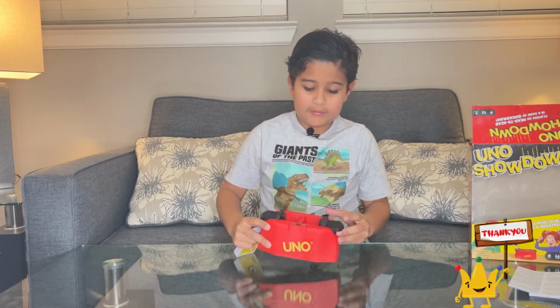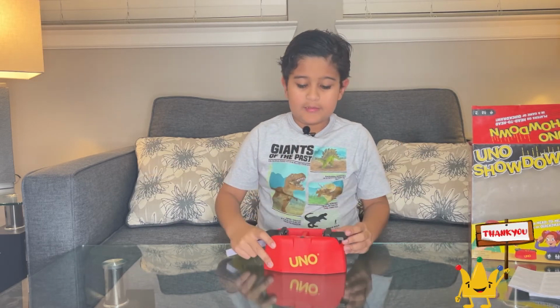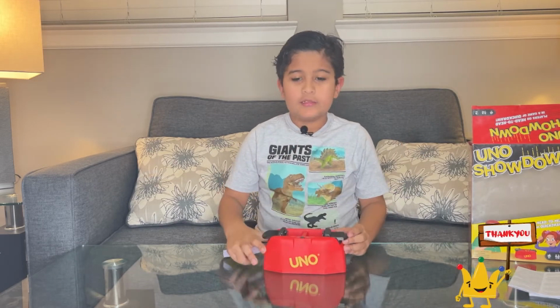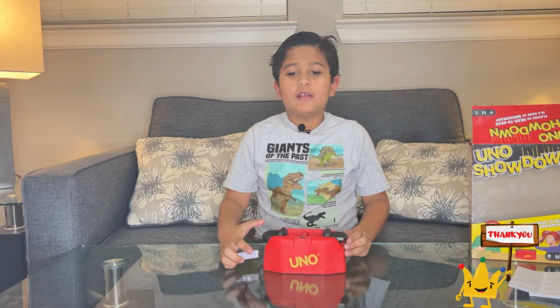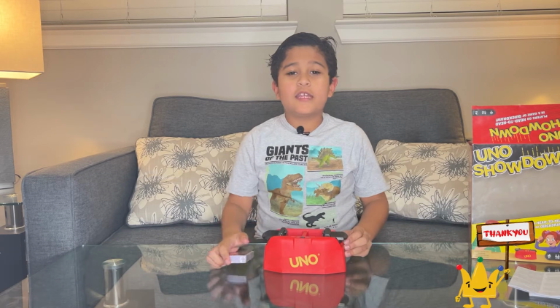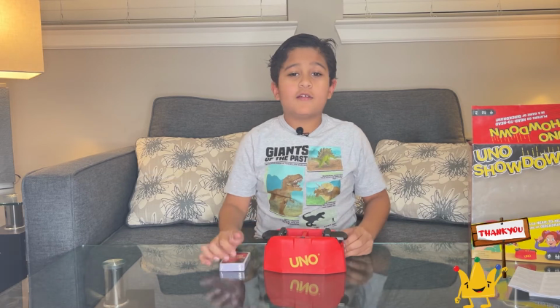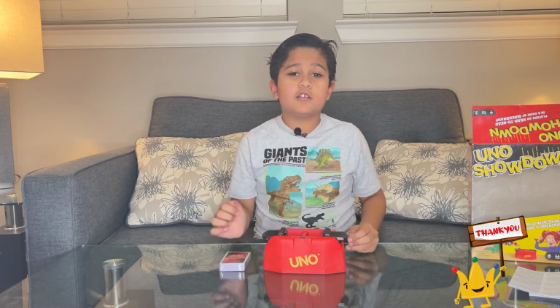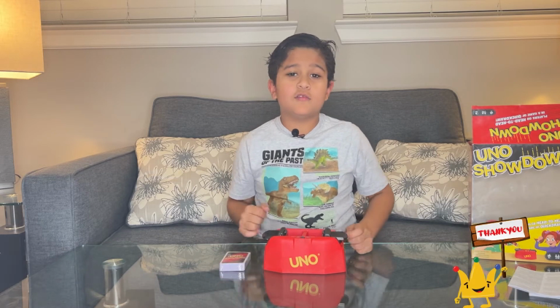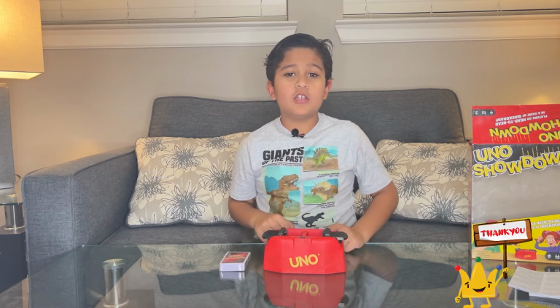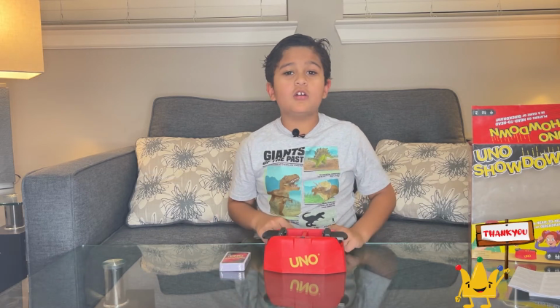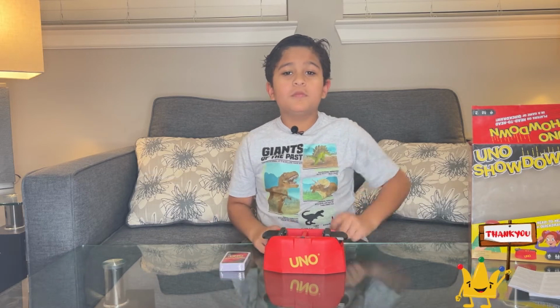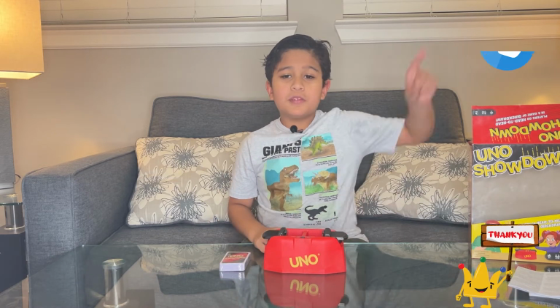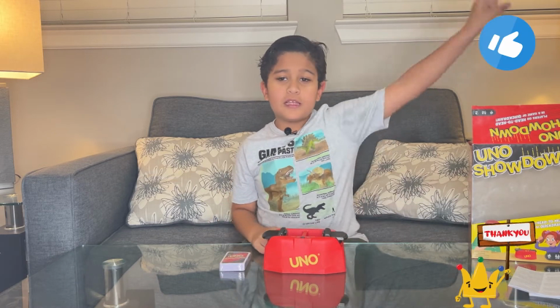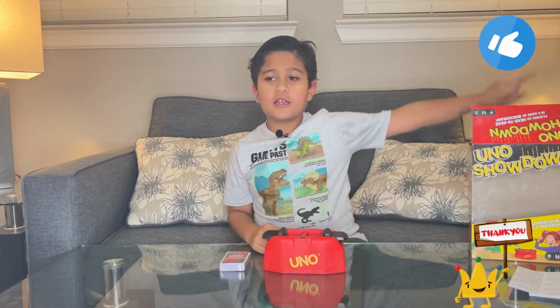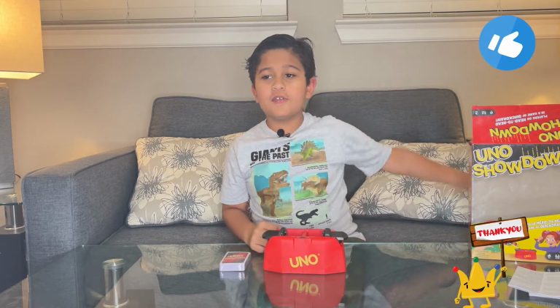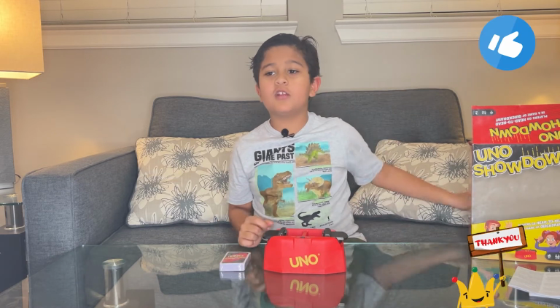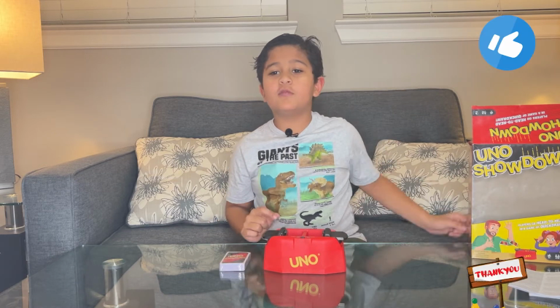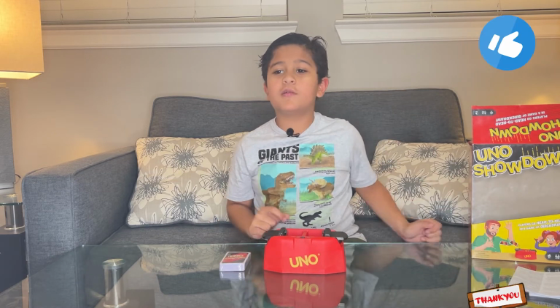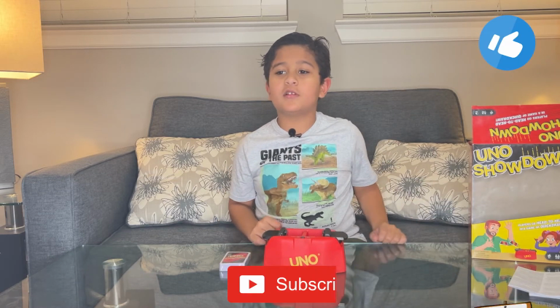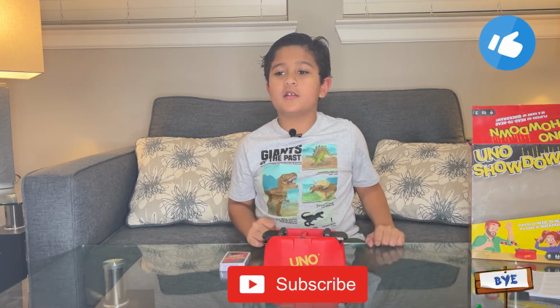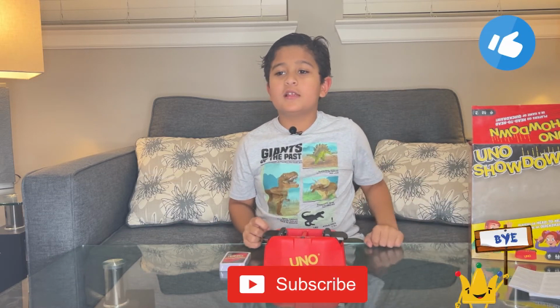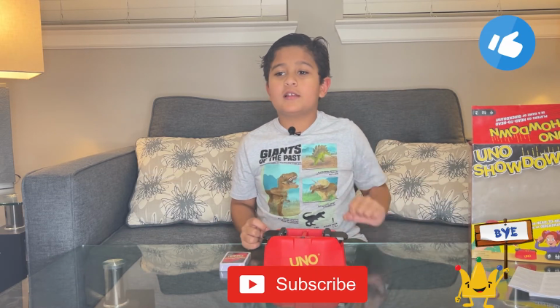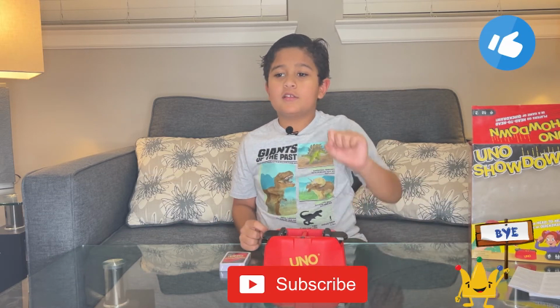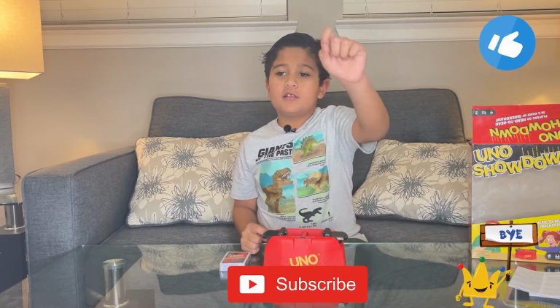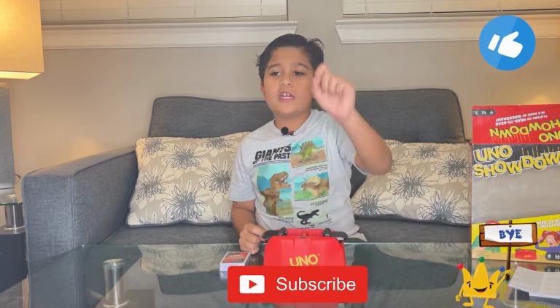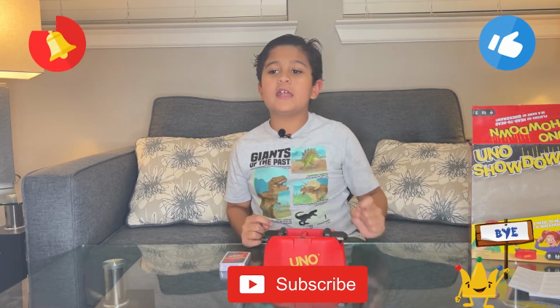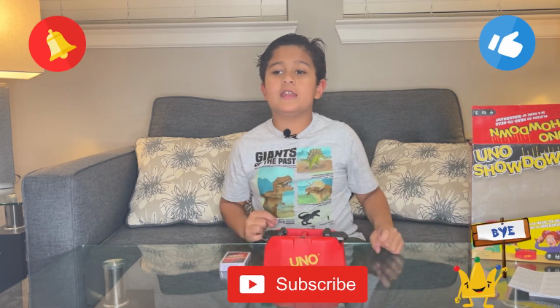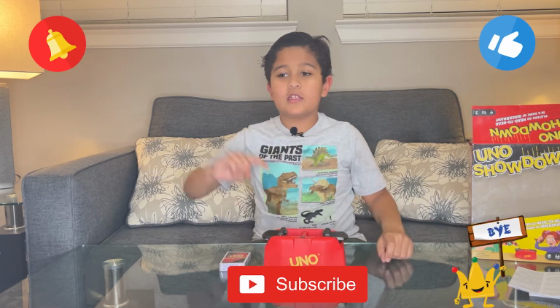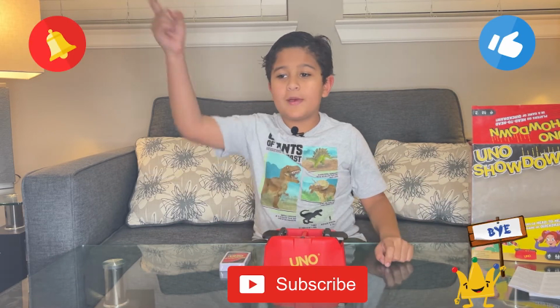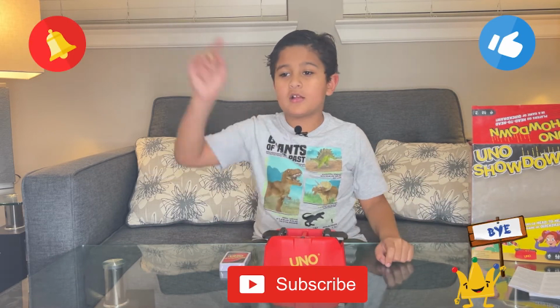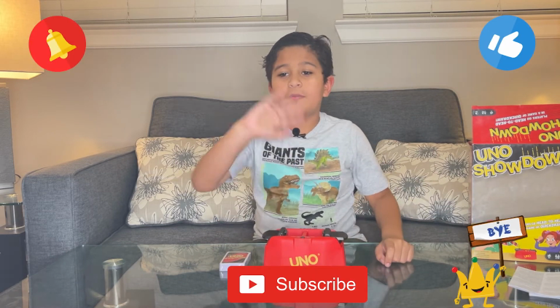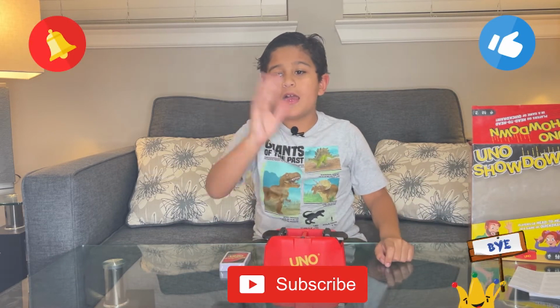Please like our video, remember to subscribe to our channel, and hit the bell icon. Bye!